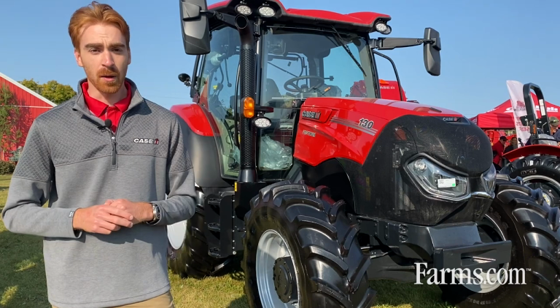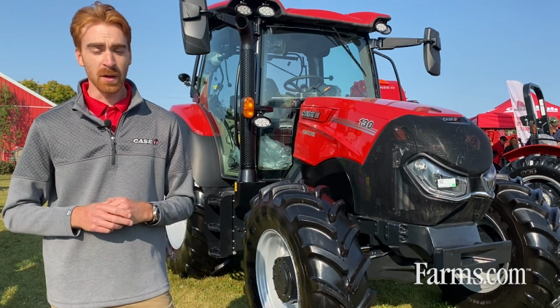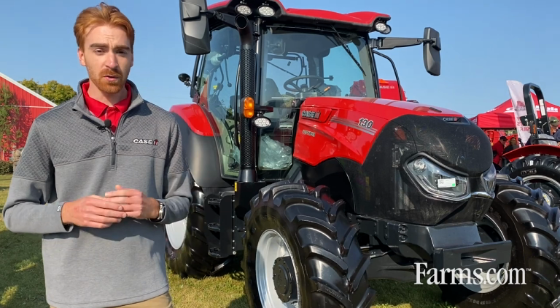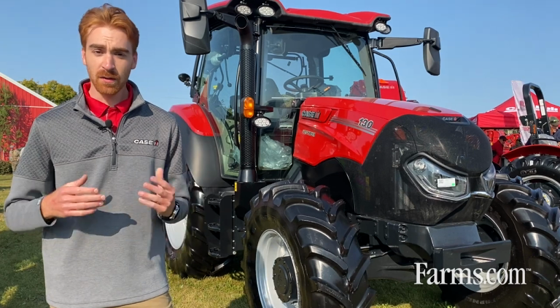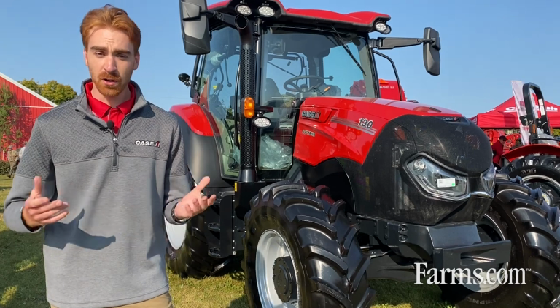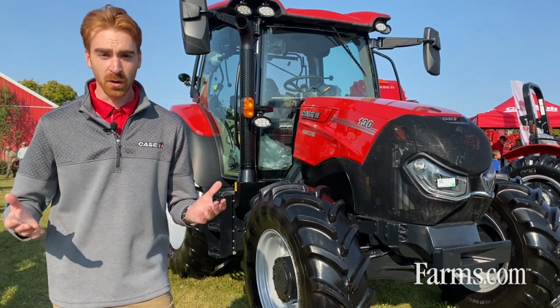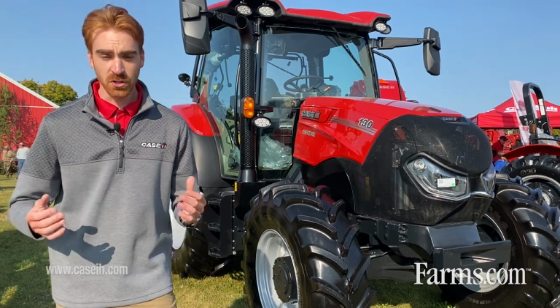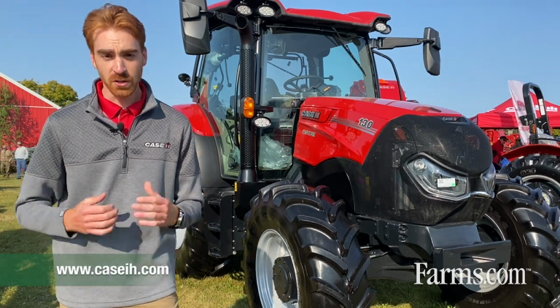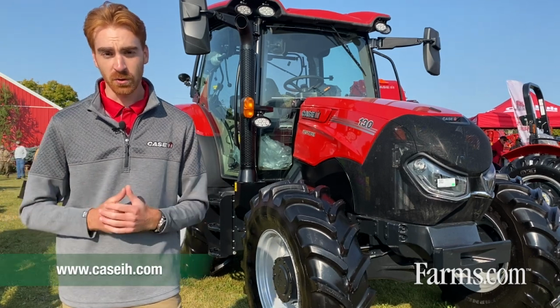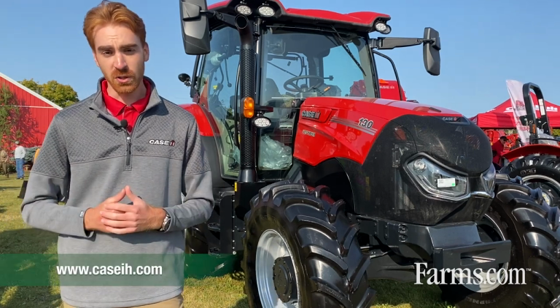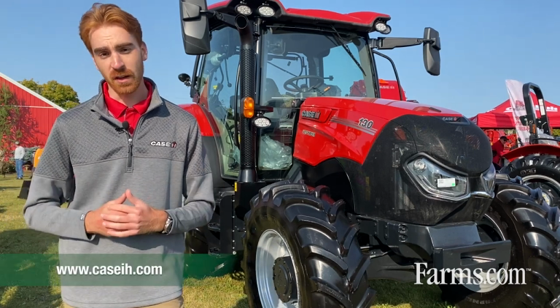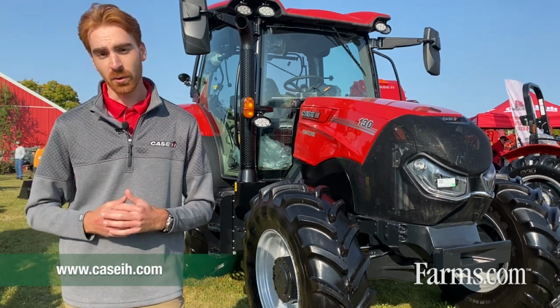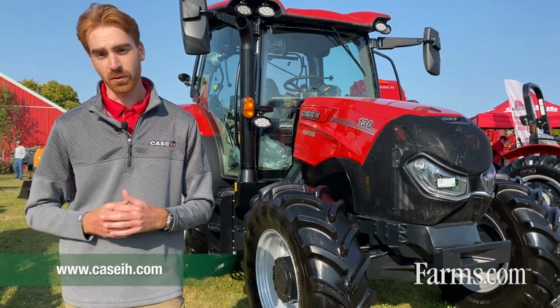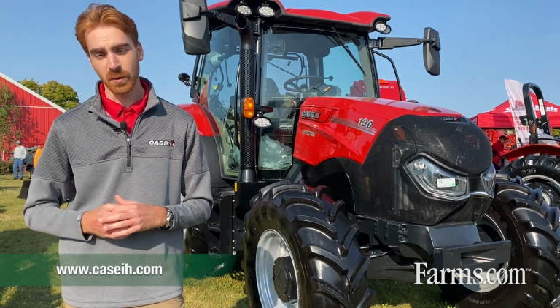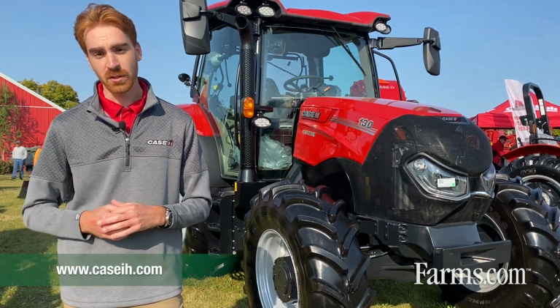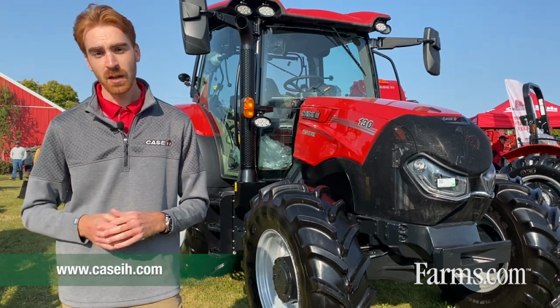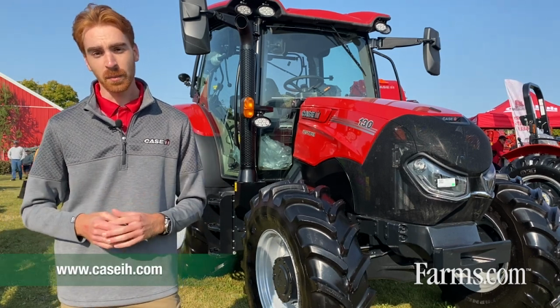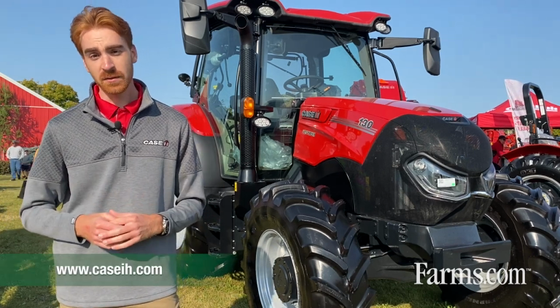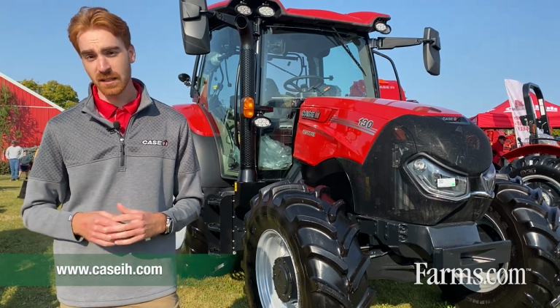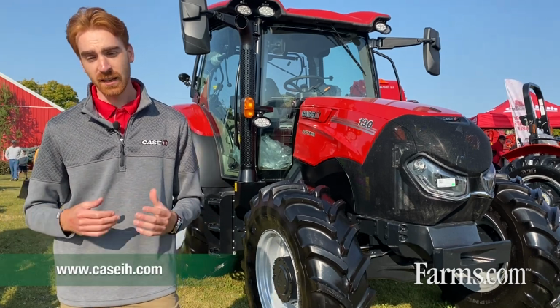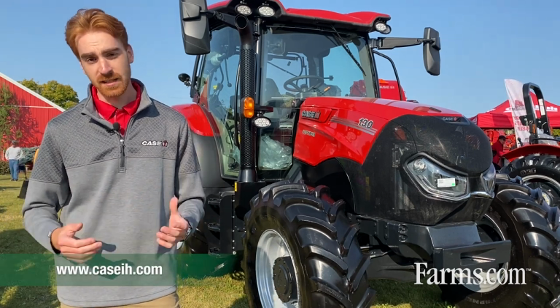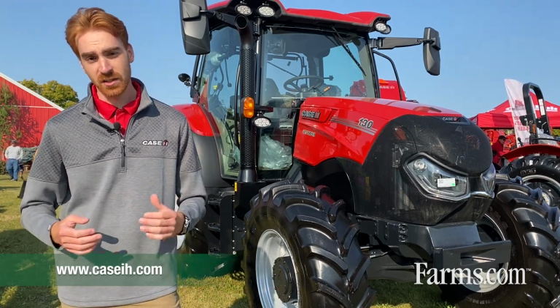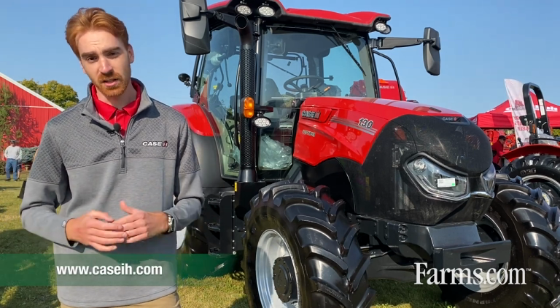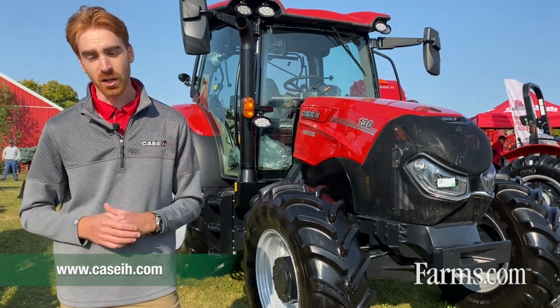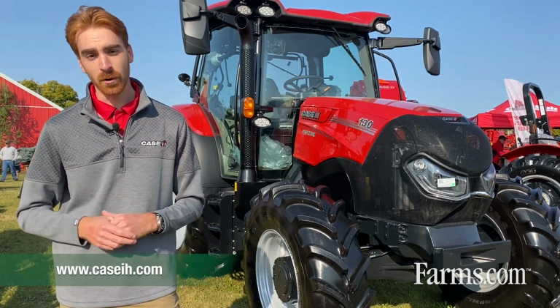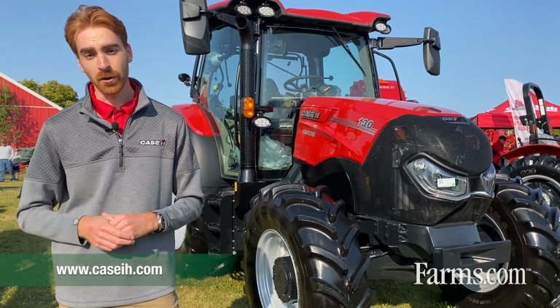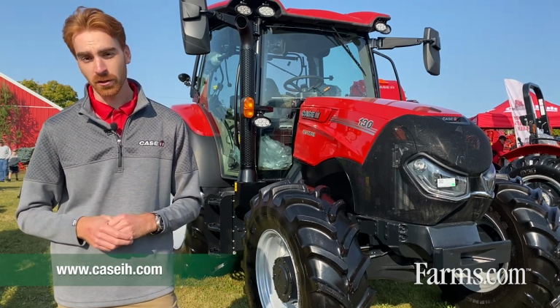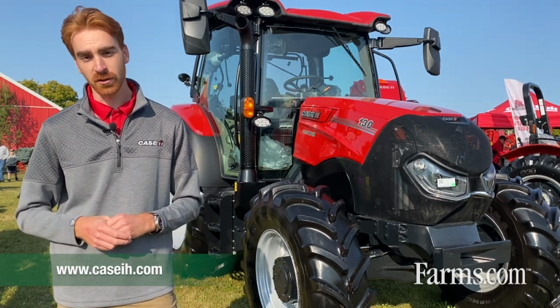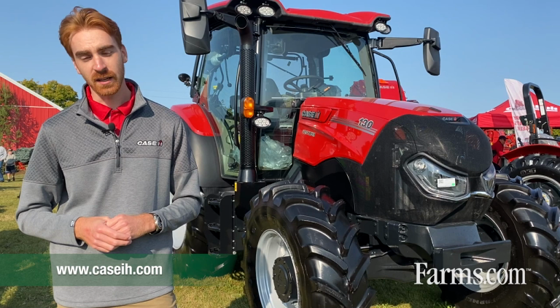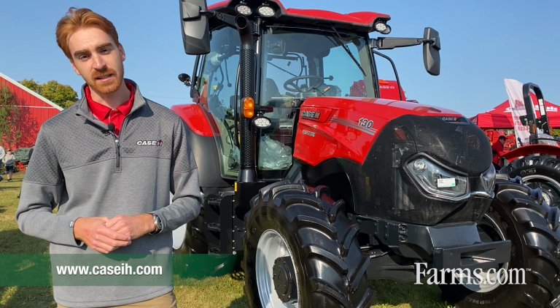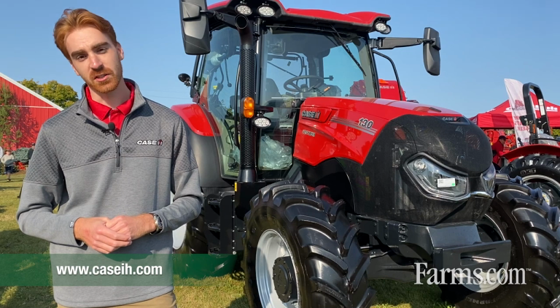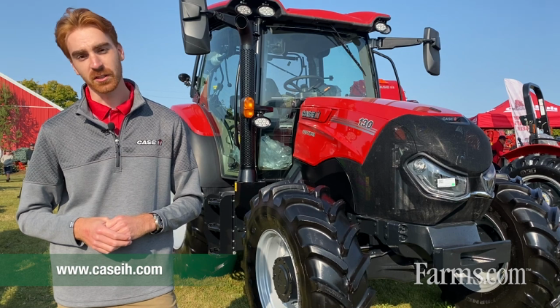If you have other questions or wish to have more information, please visit CaseIH.com or your local Case IH dealer.